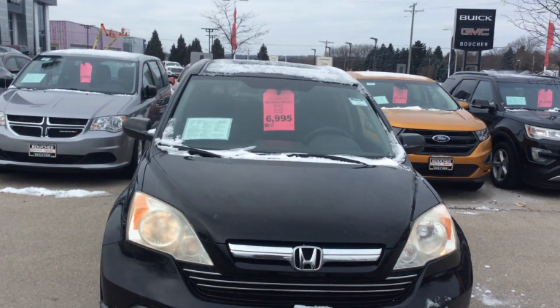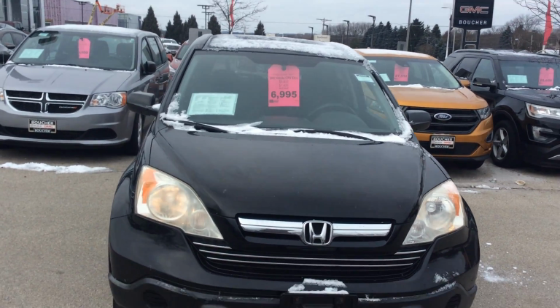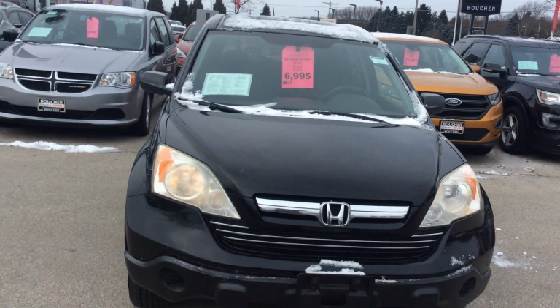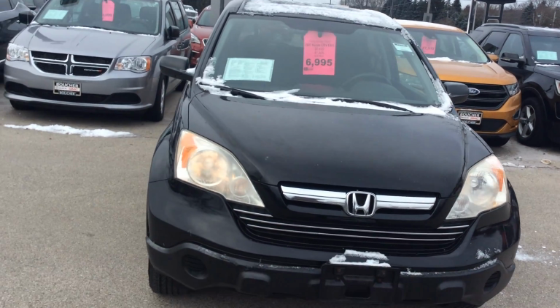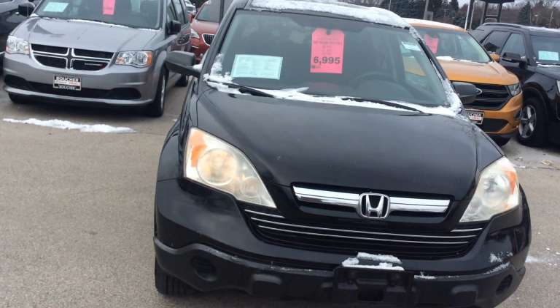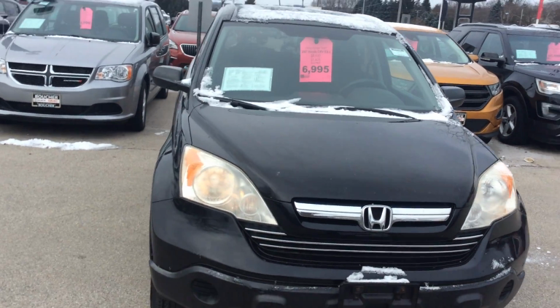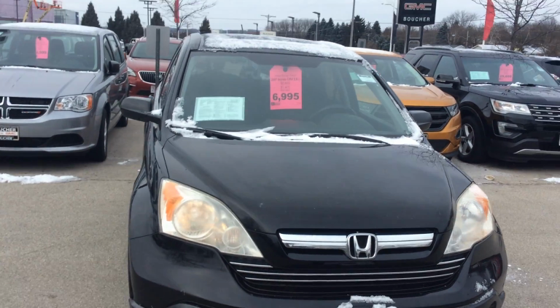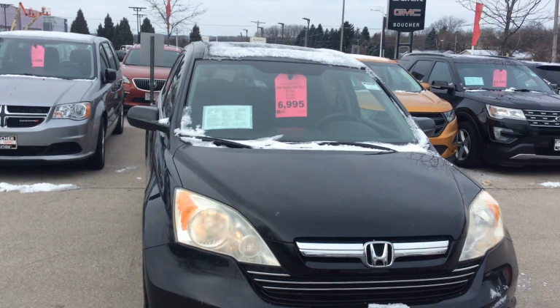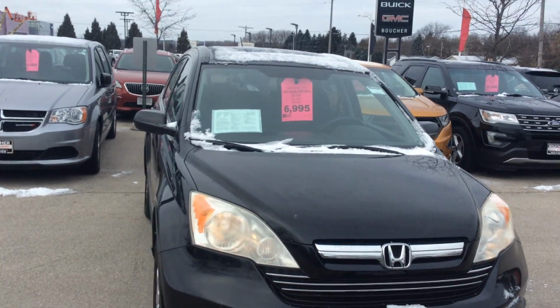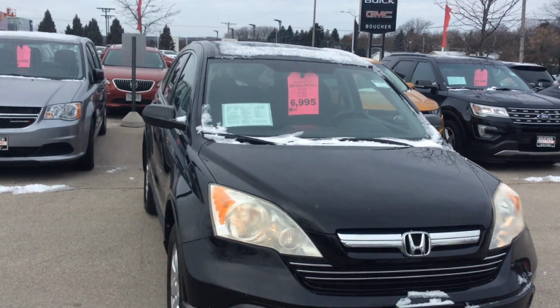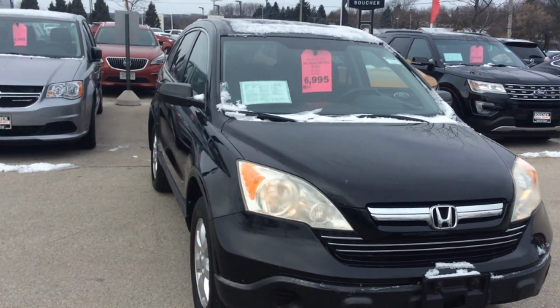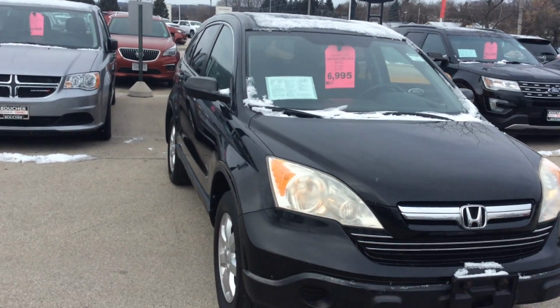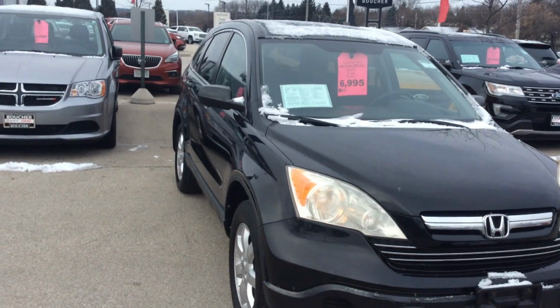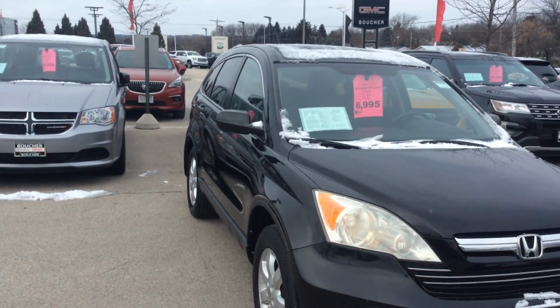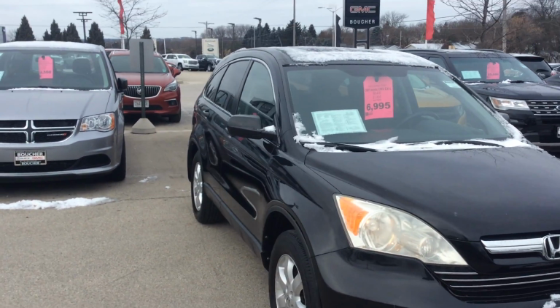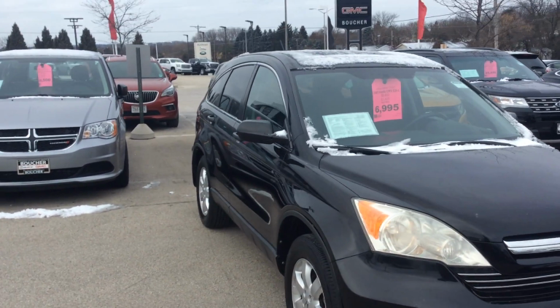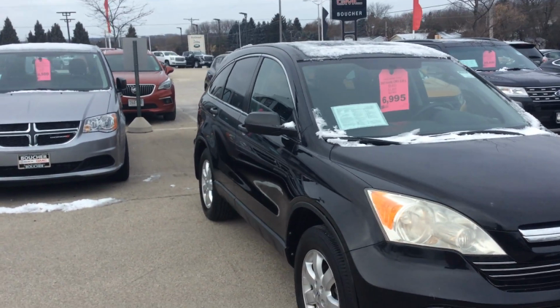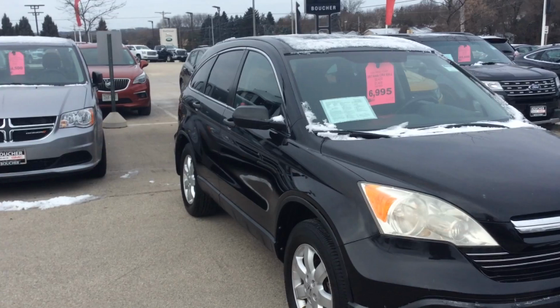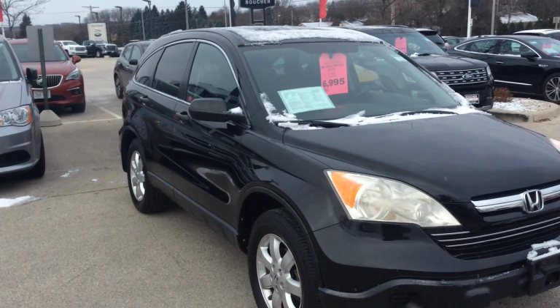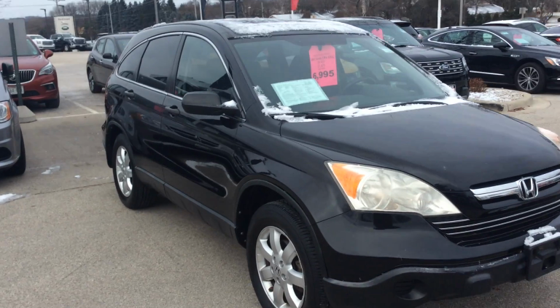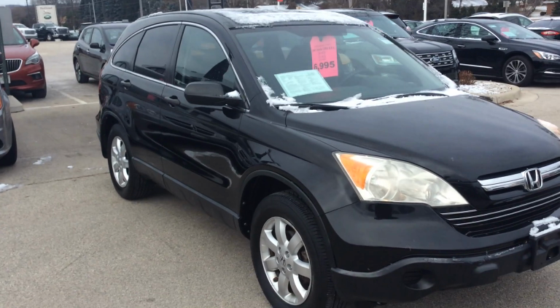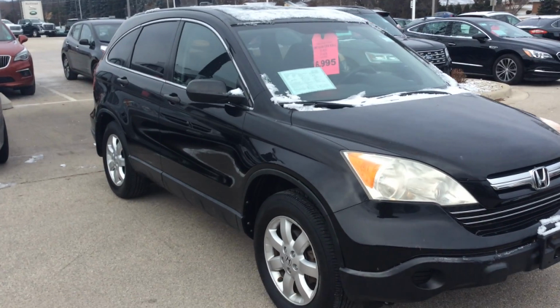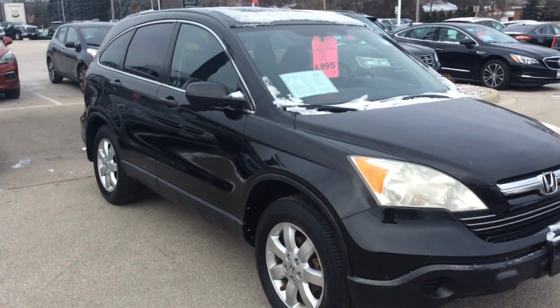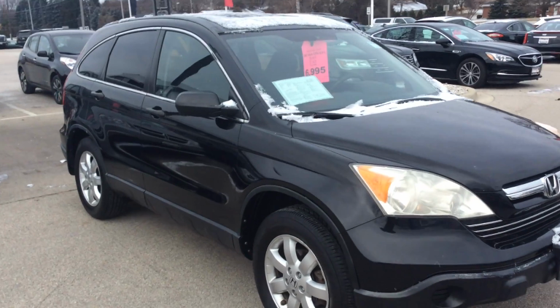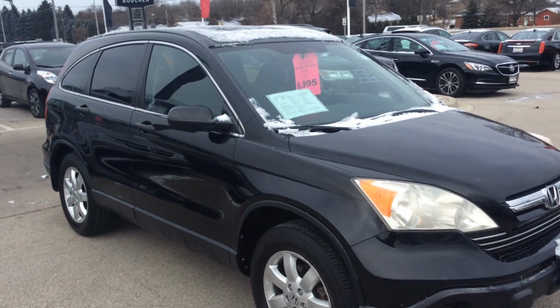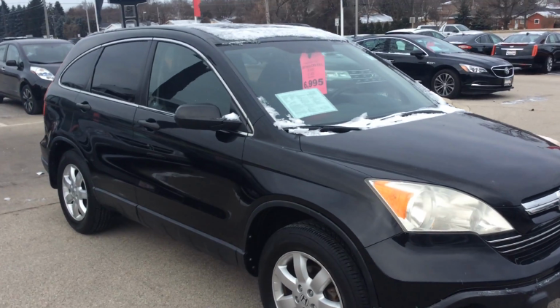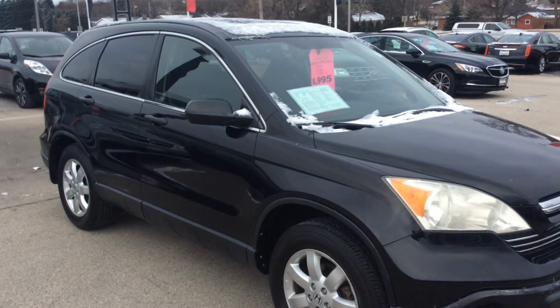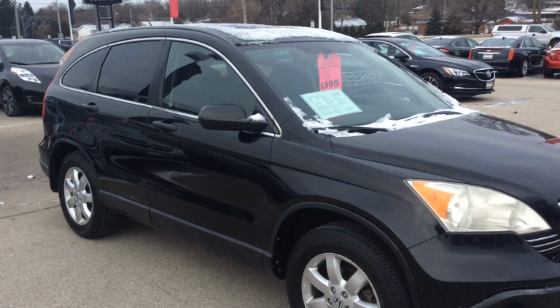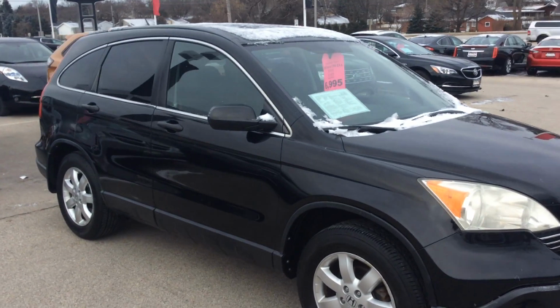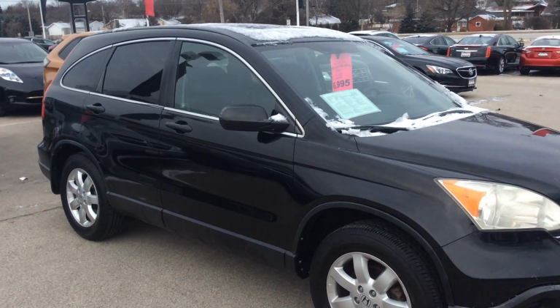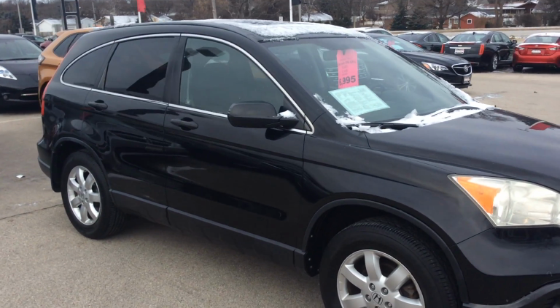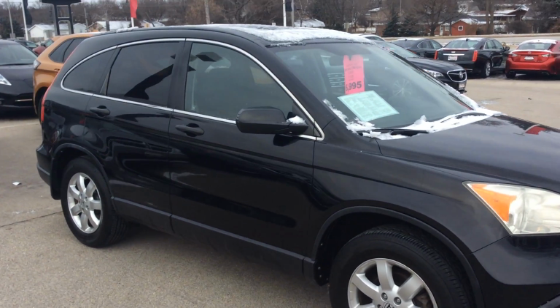Hello folks, Greg Prince here with Boucher GMC in Waukesha, Wisconsin, where we ride with you every single mile.